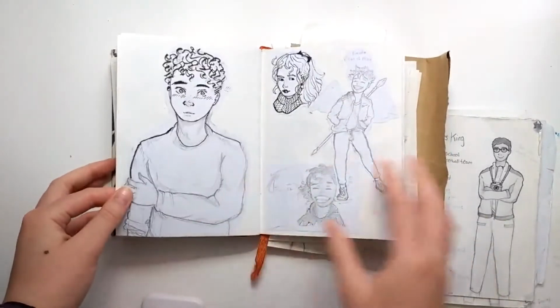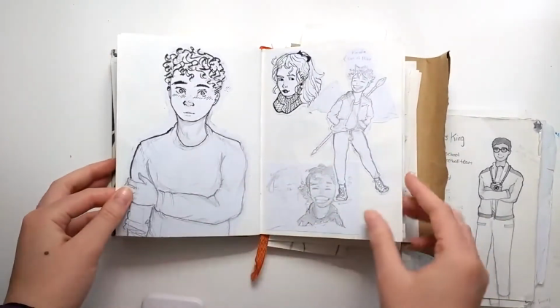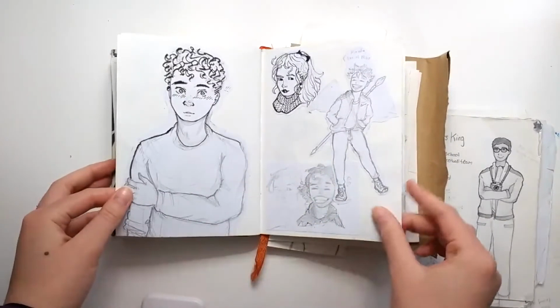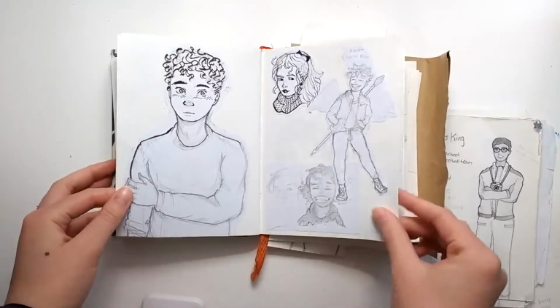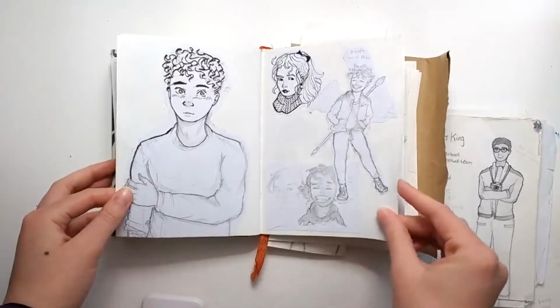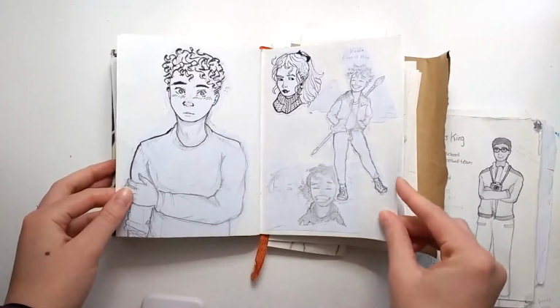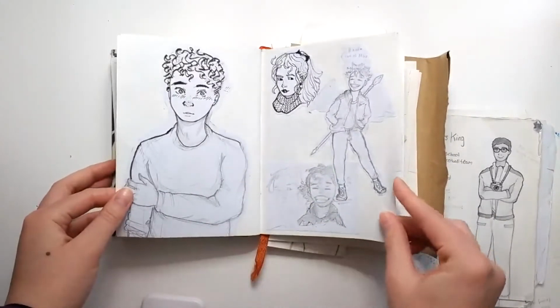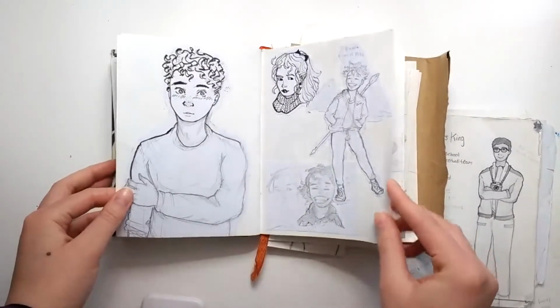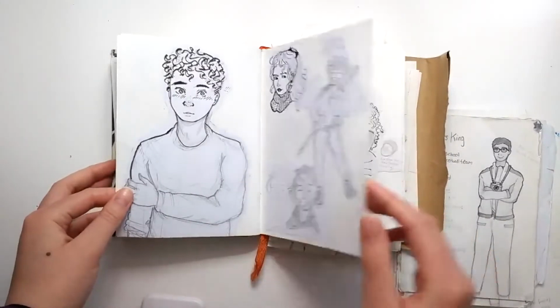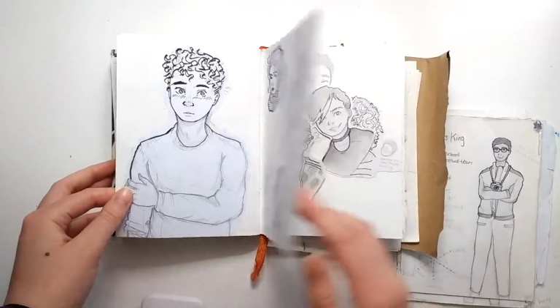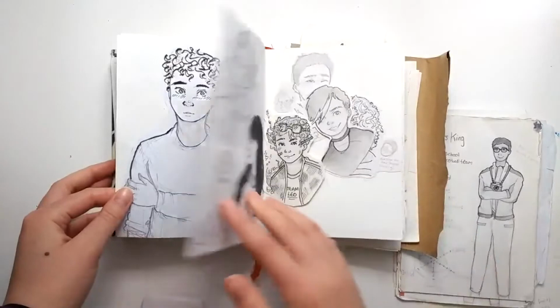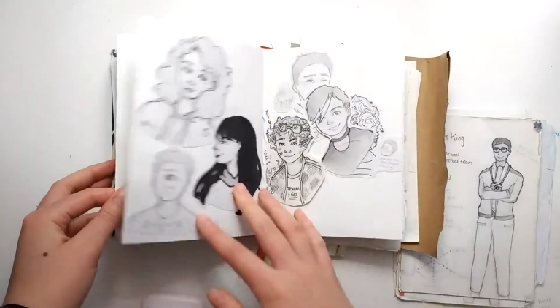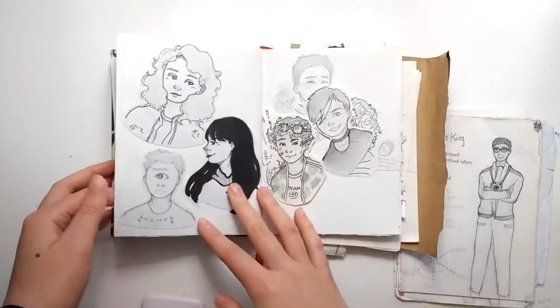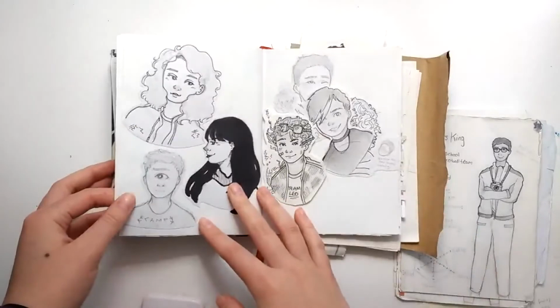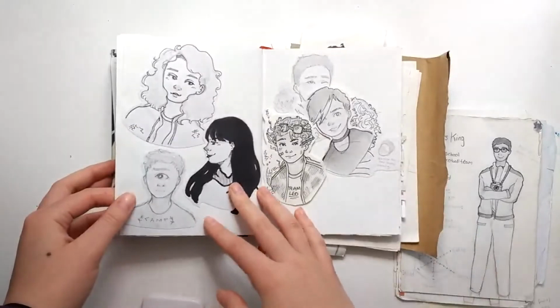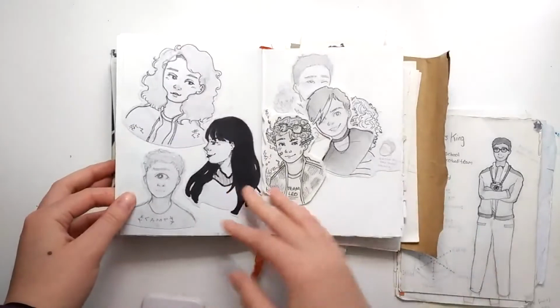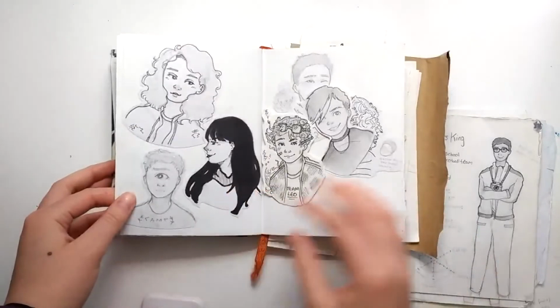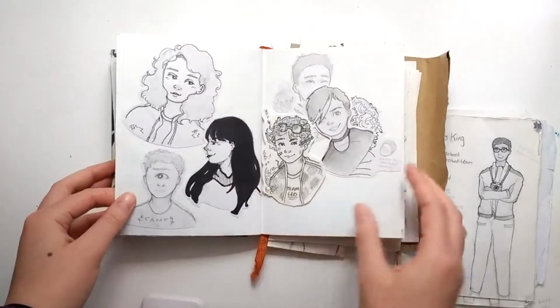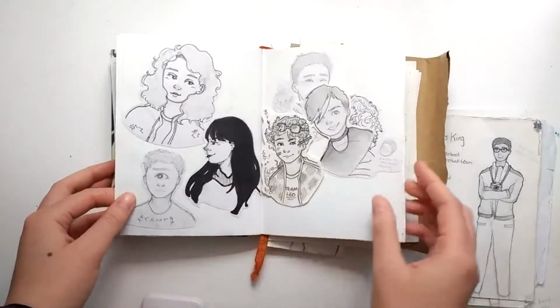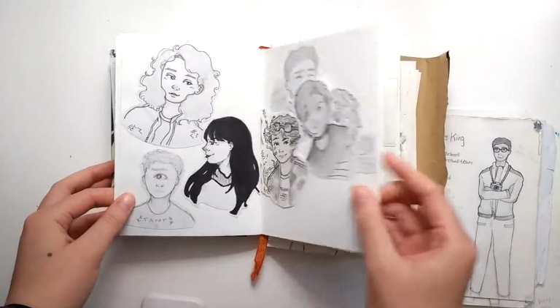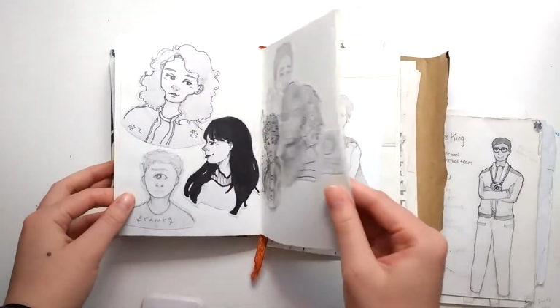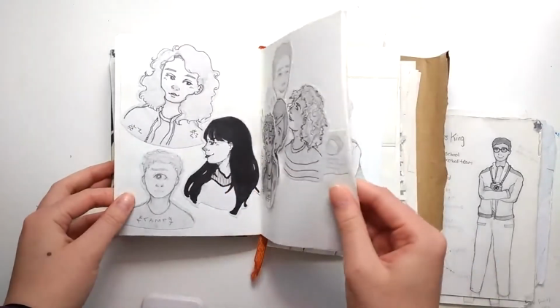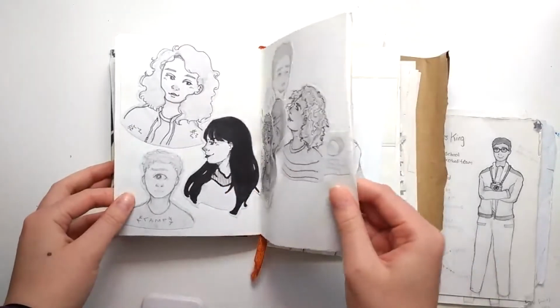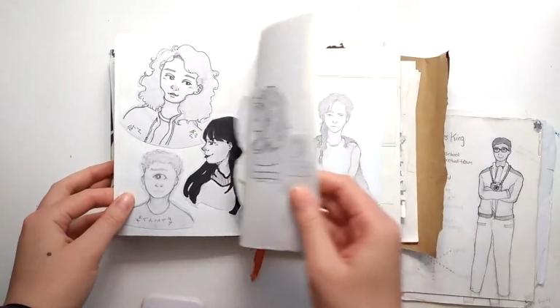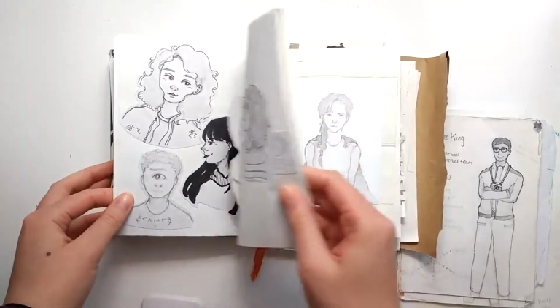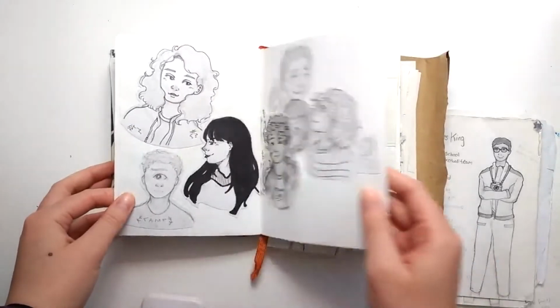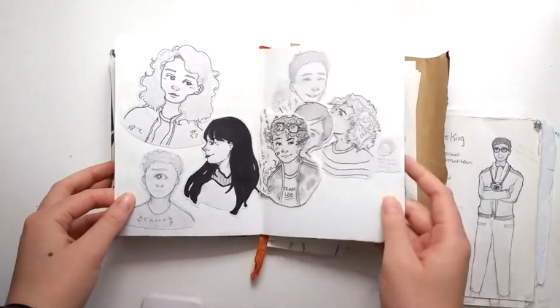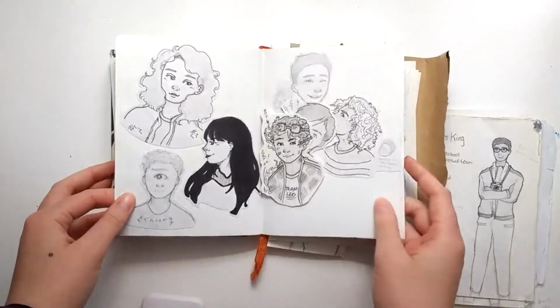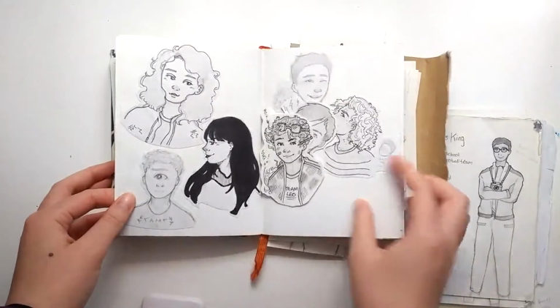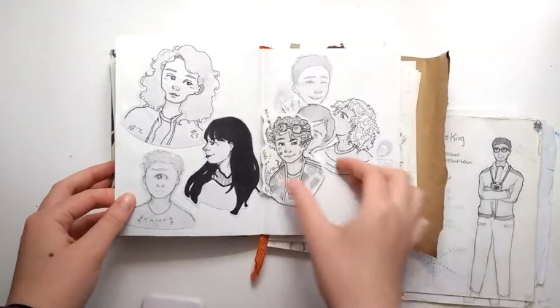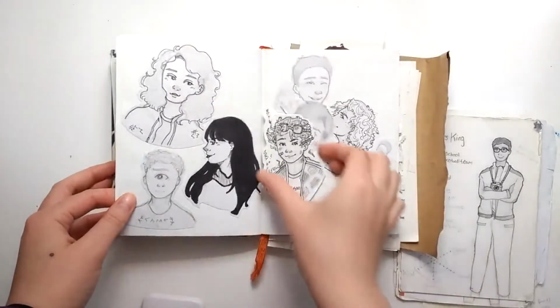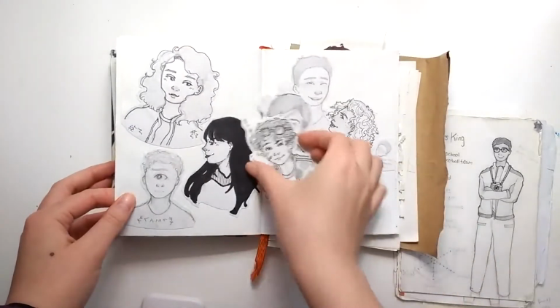This was just kind of an end-of-year thing — shoving all the stuff that I had loose into this sketchbook.